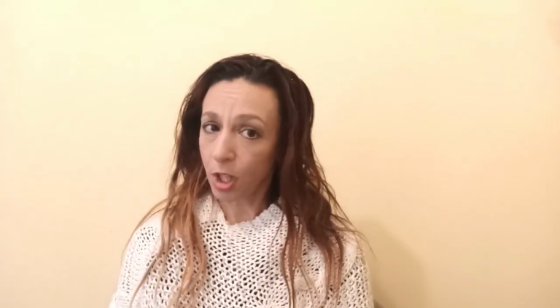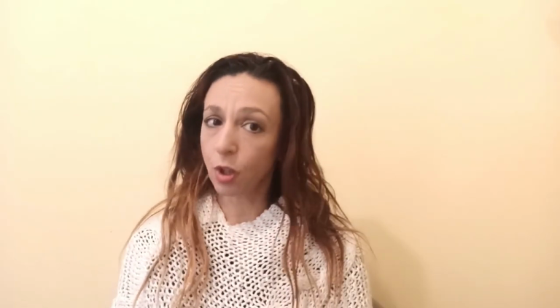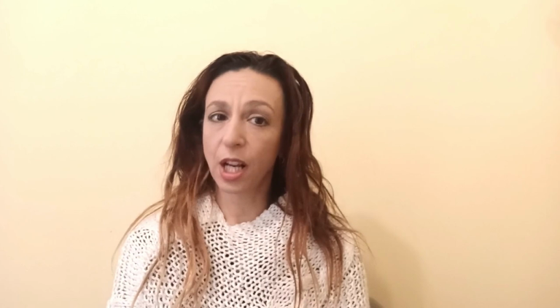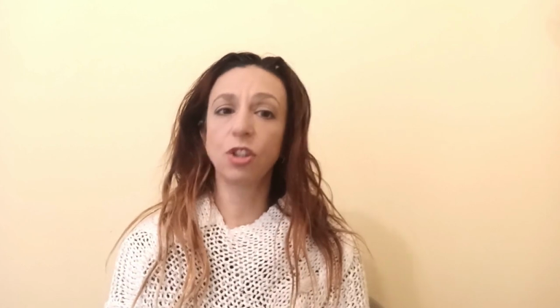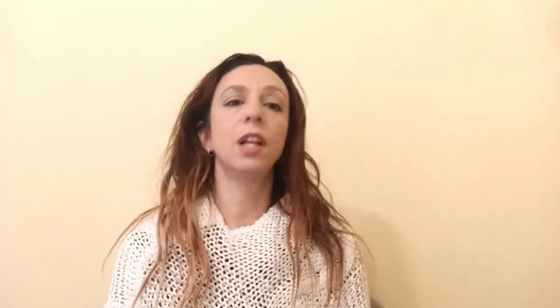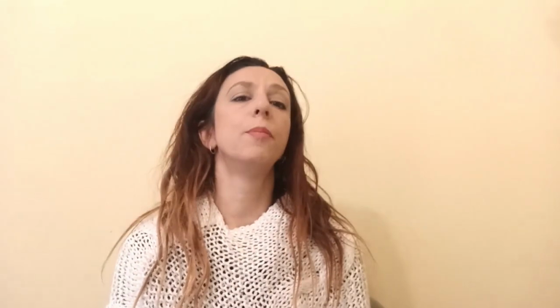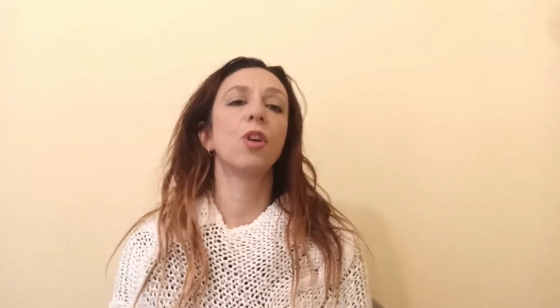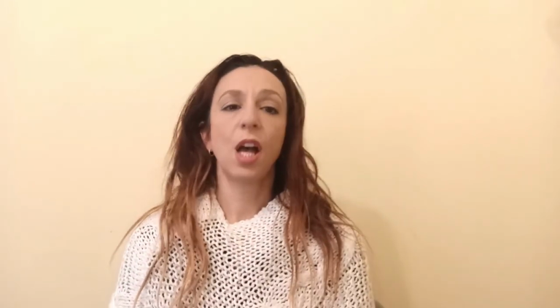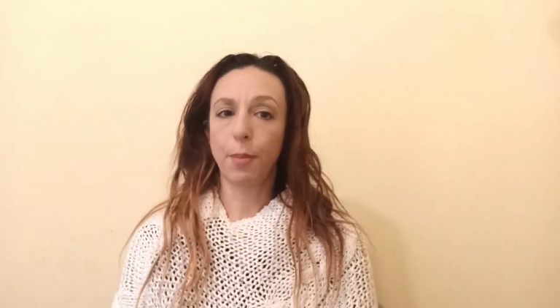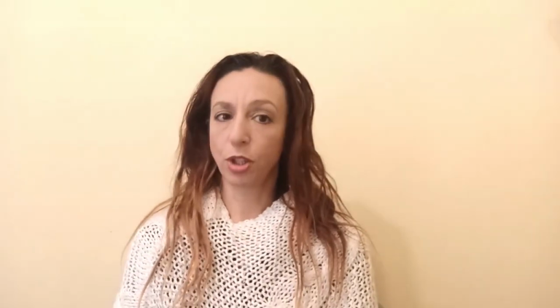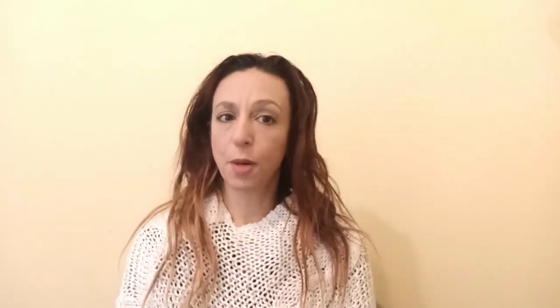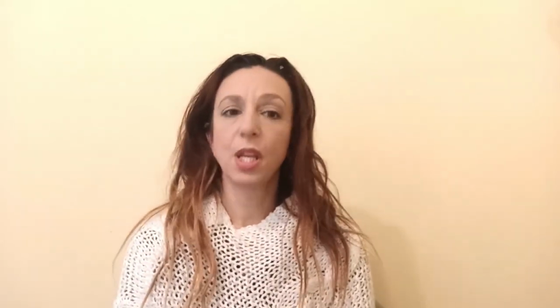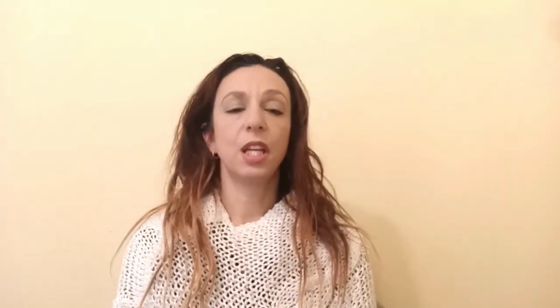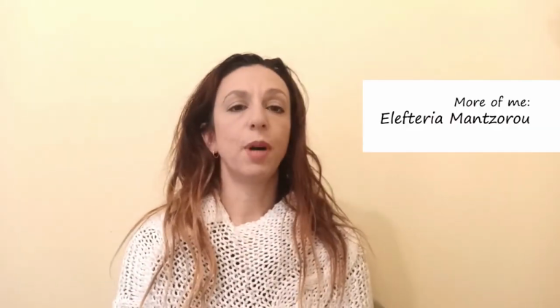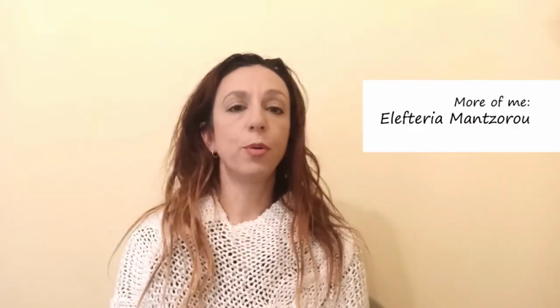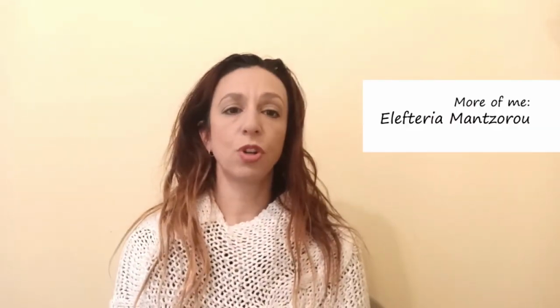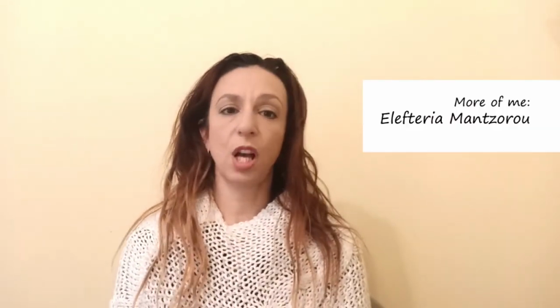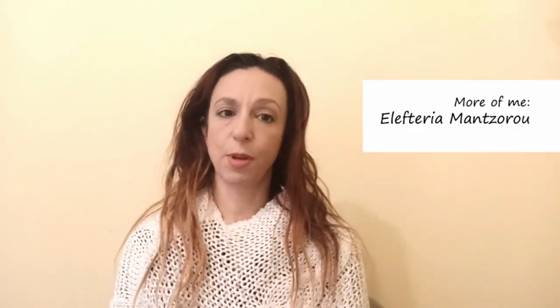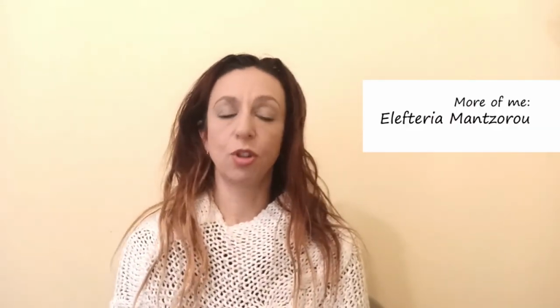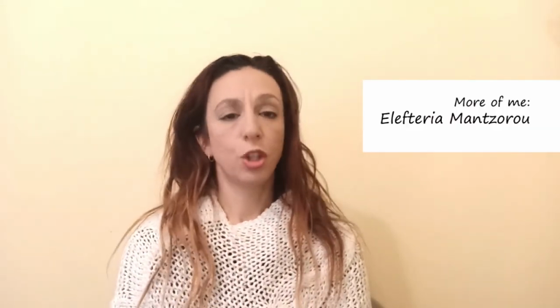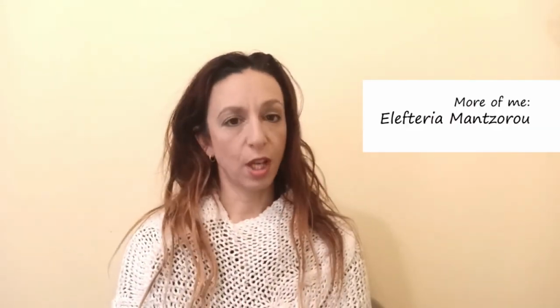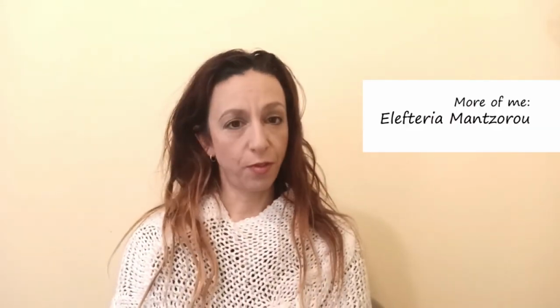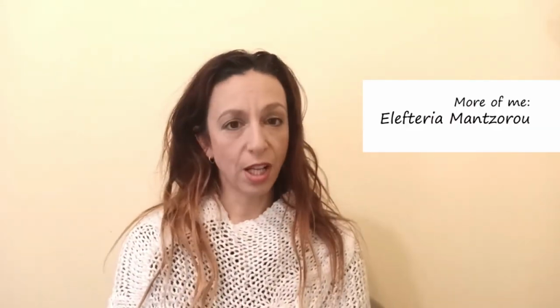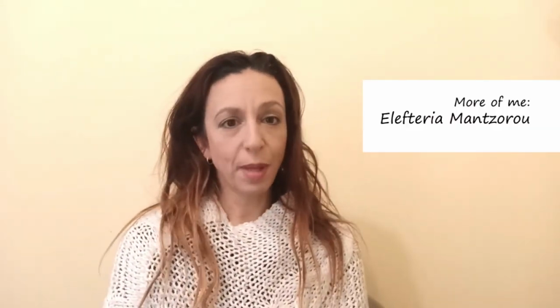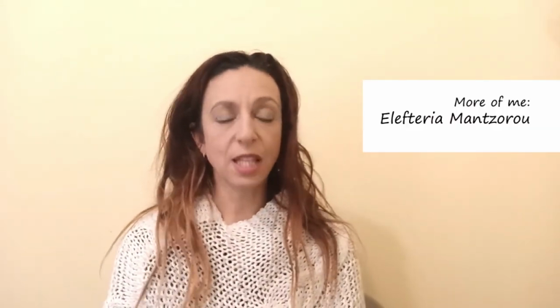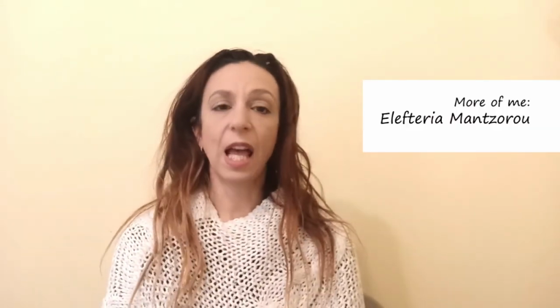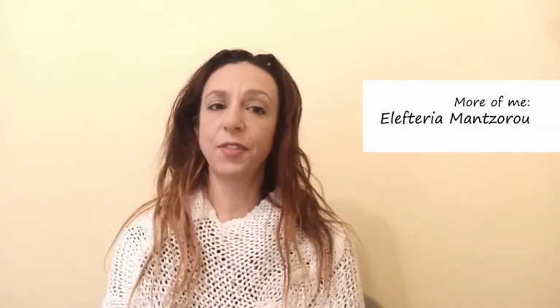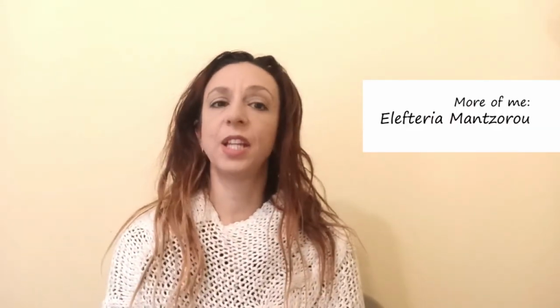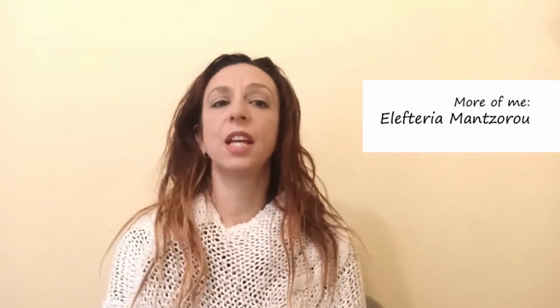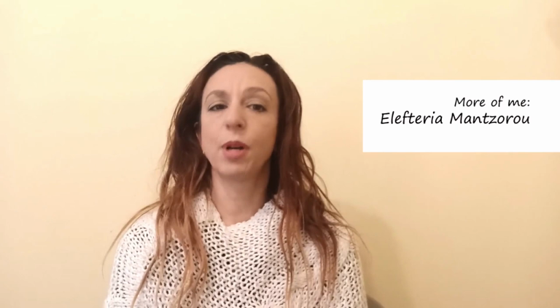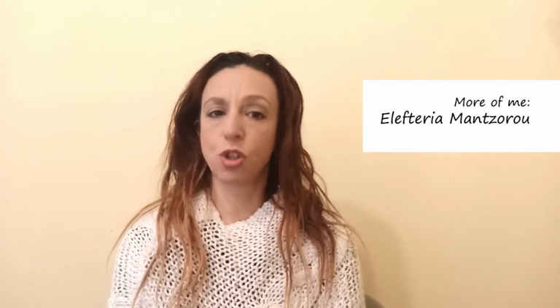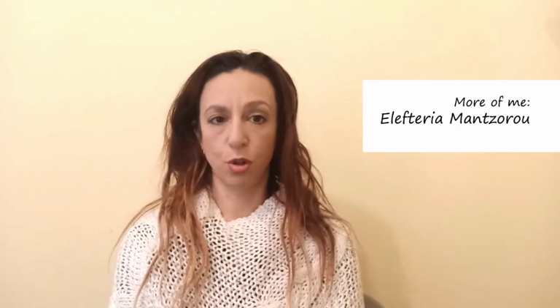You can actually learn more about herbs in my books on Amazon. You can find me as Eleftheria Manzoru.